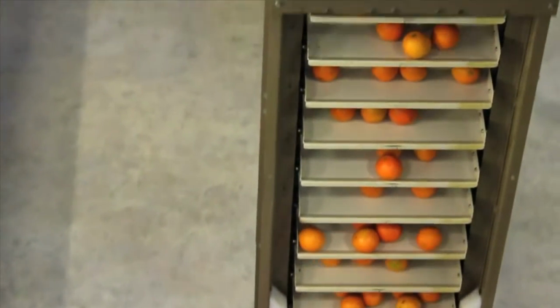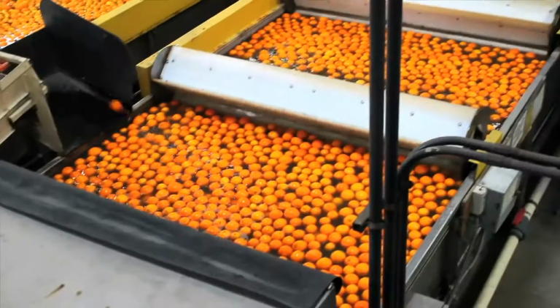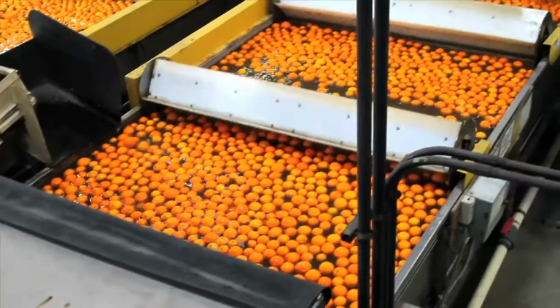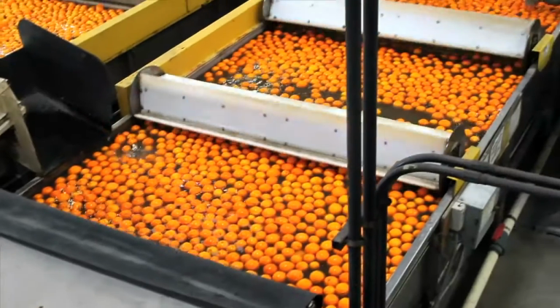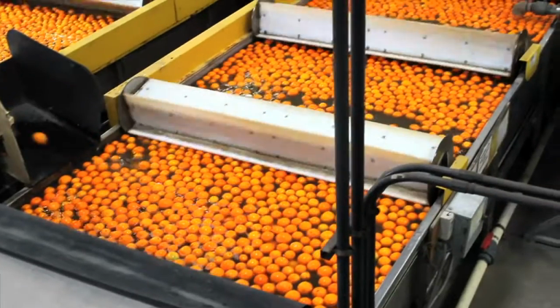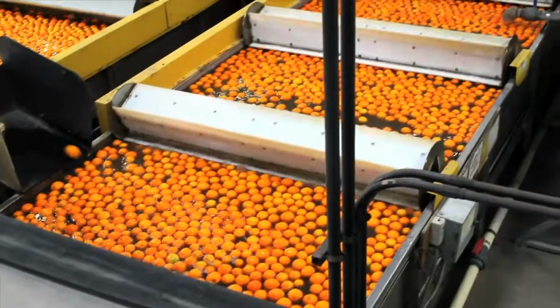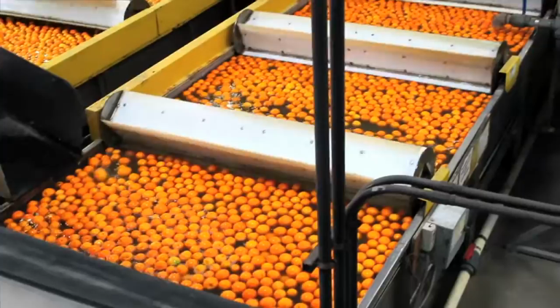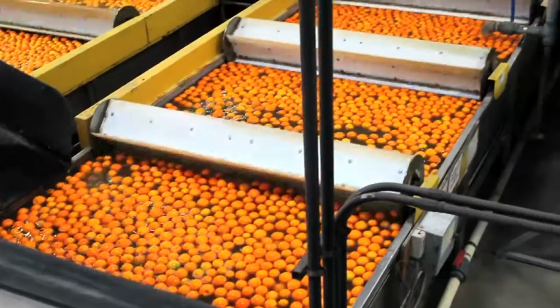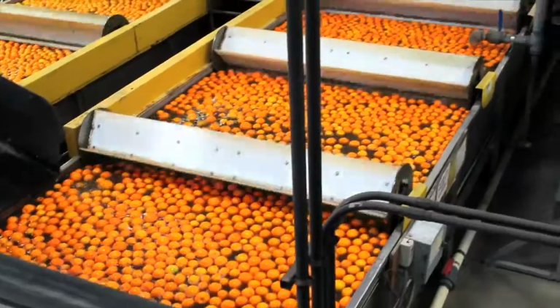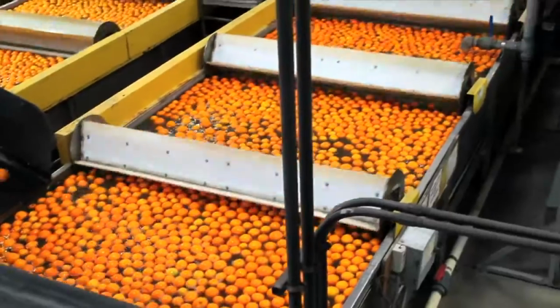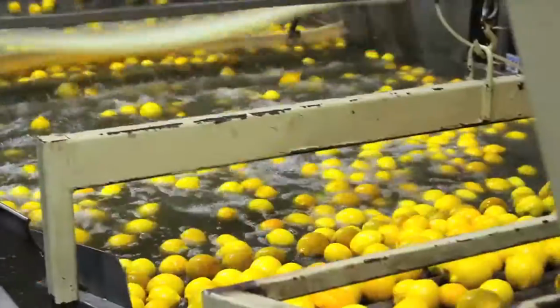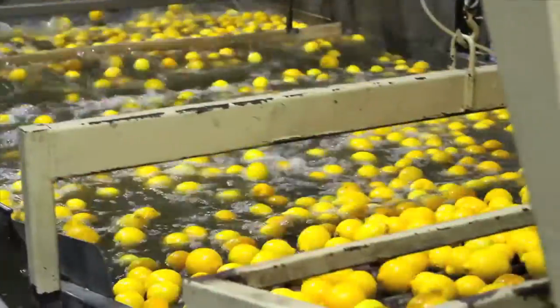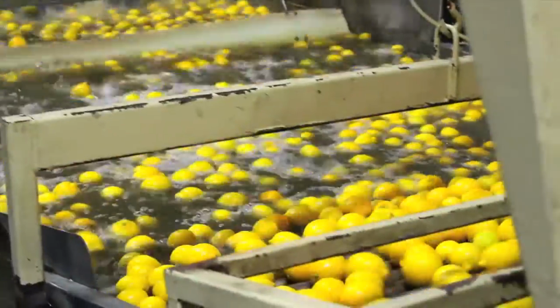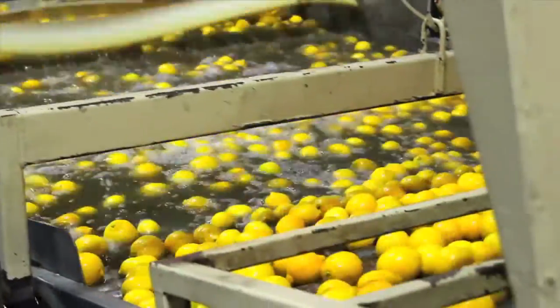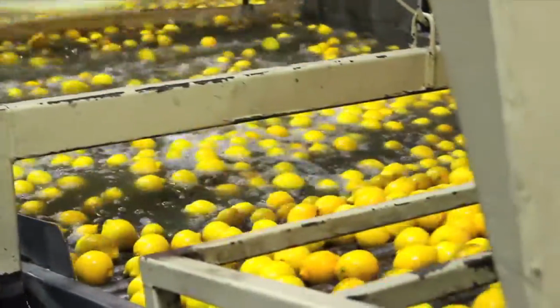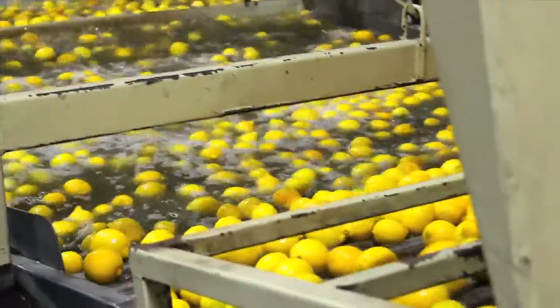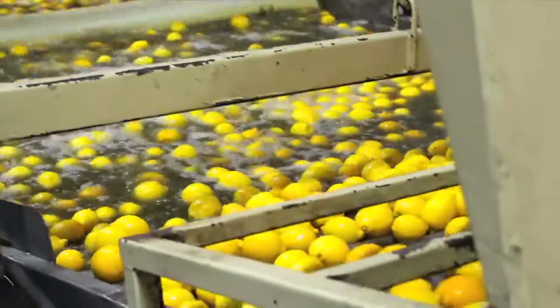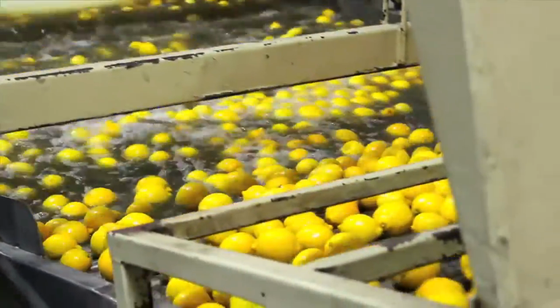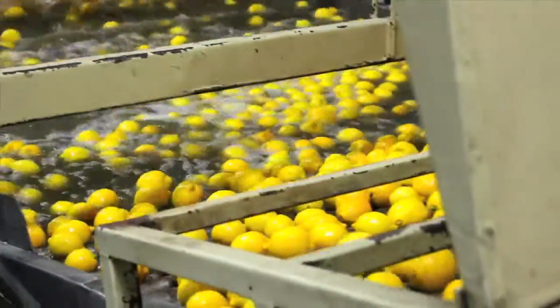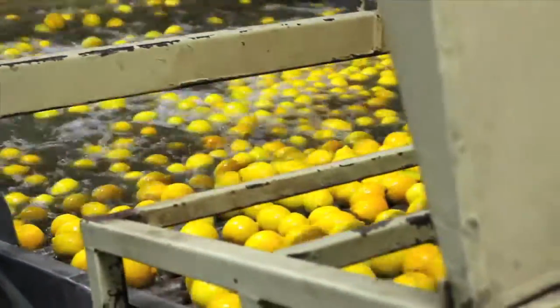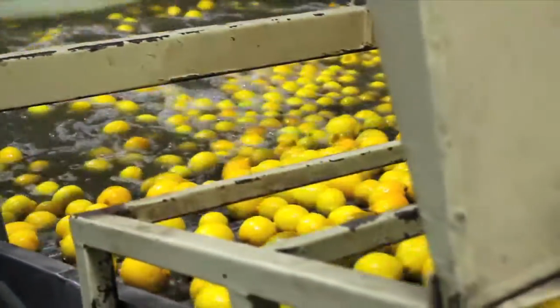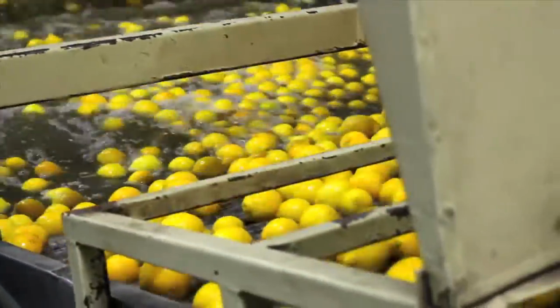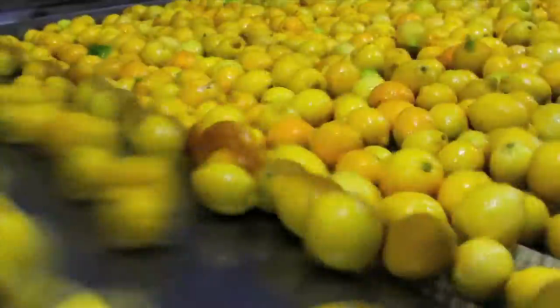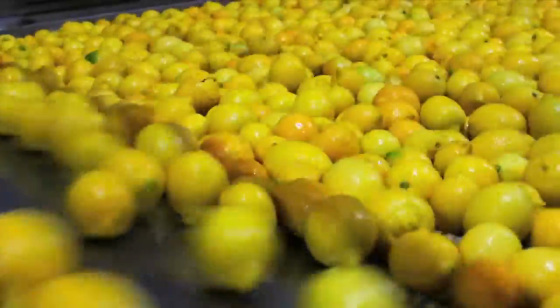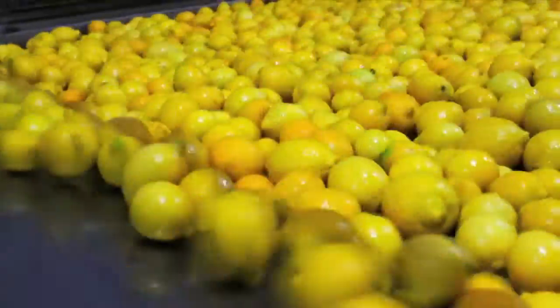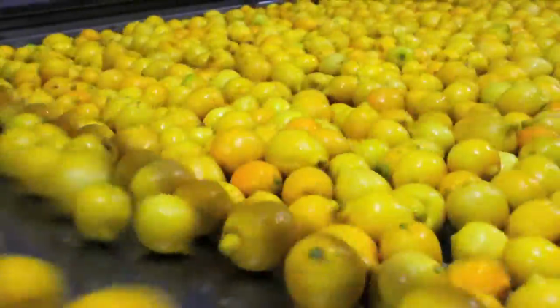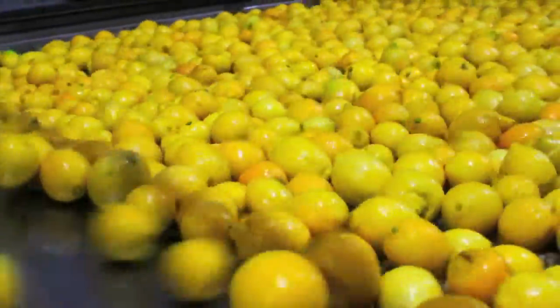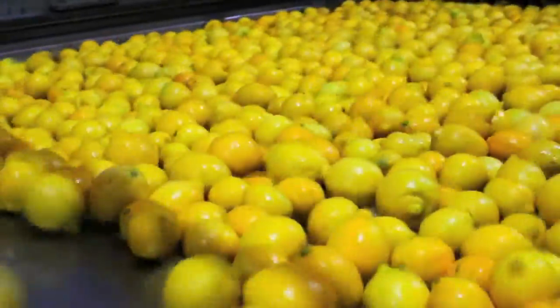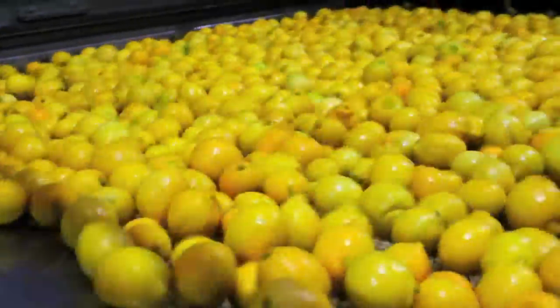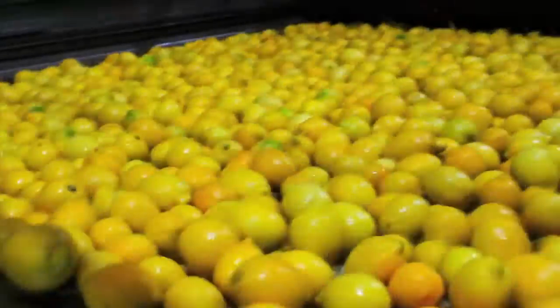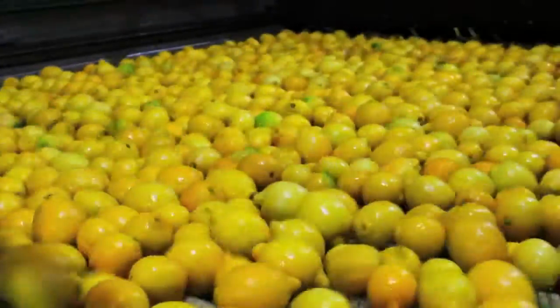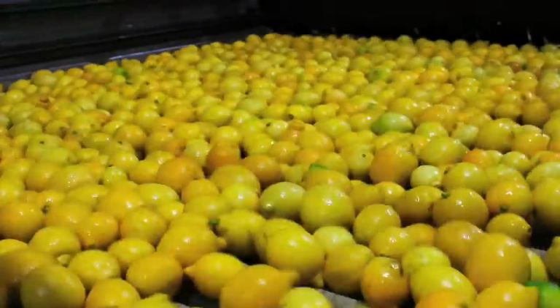Specially designed wash tanks remove dirt and grime from the fruit, leaving it clean and ready for sizing and grading.